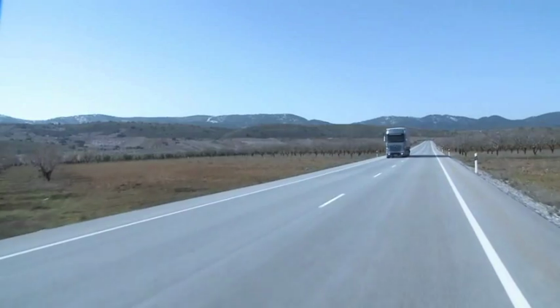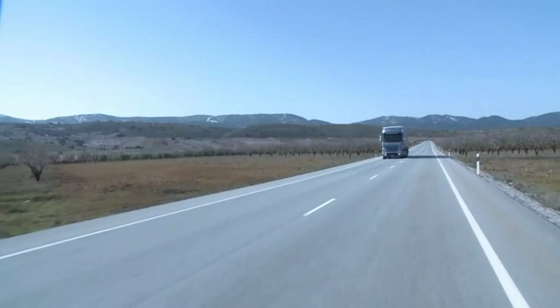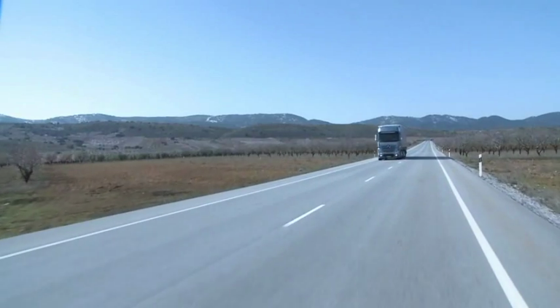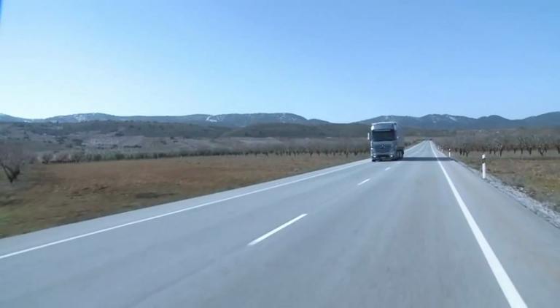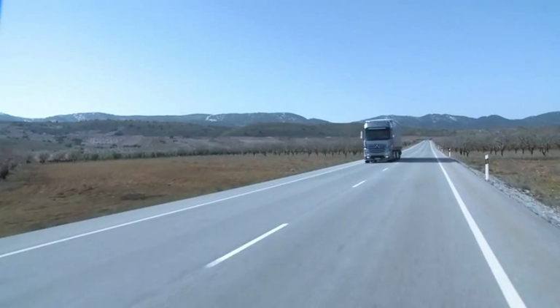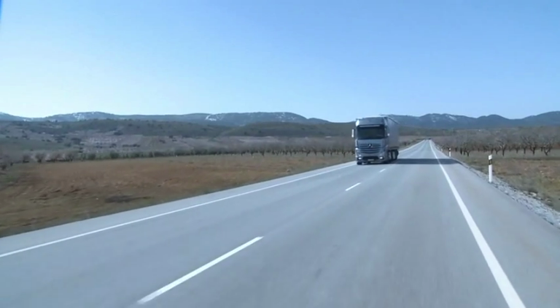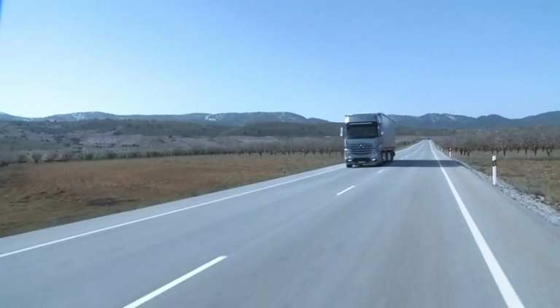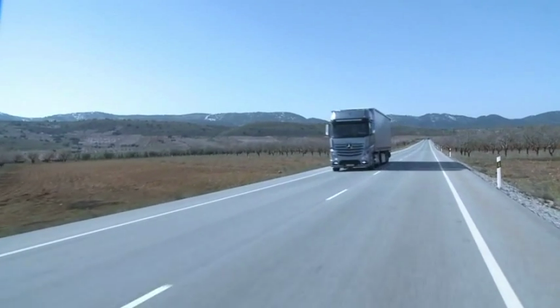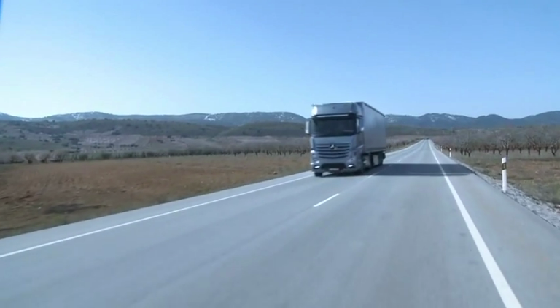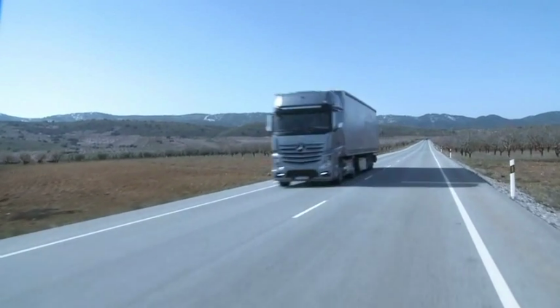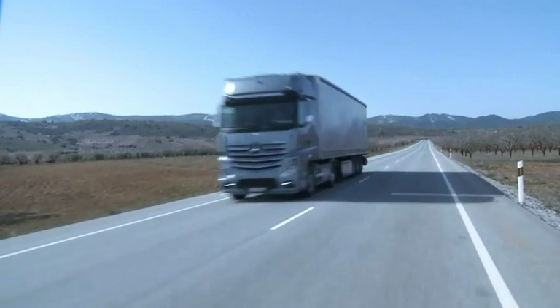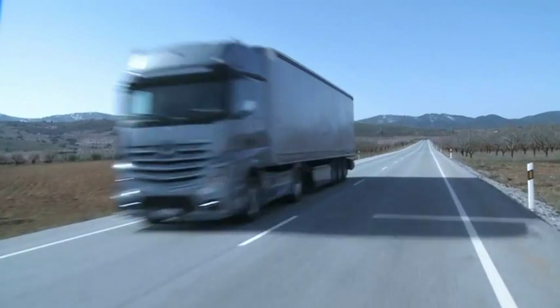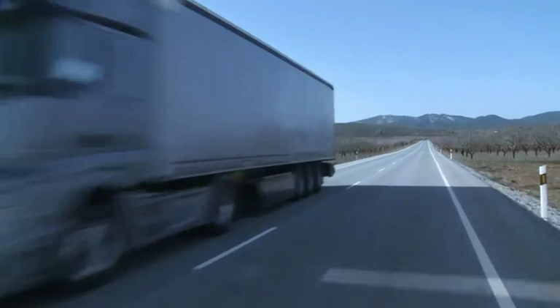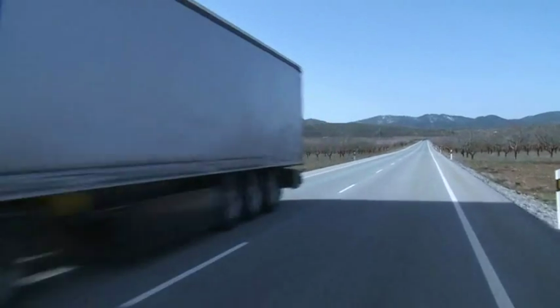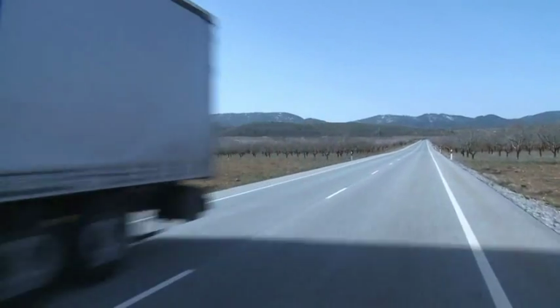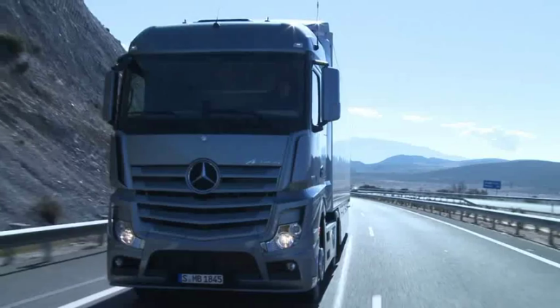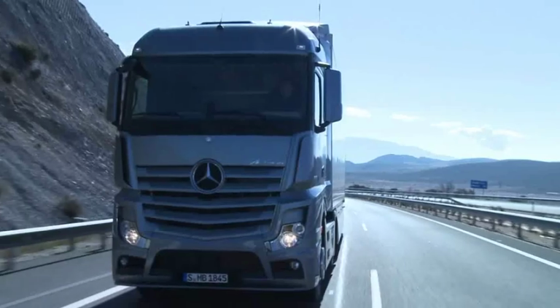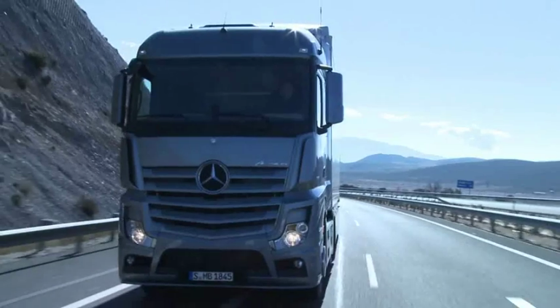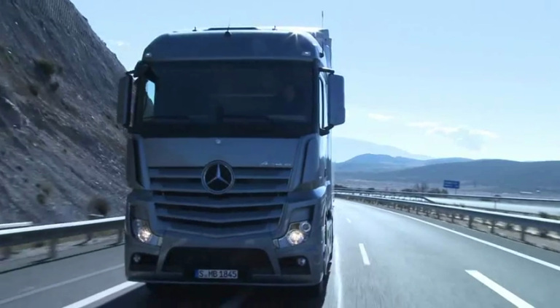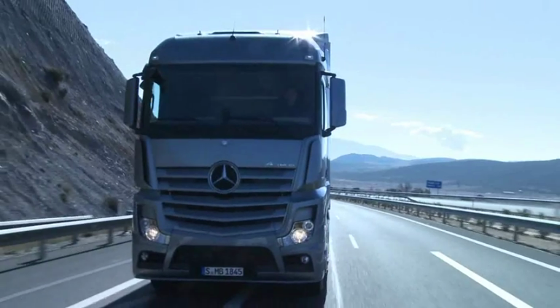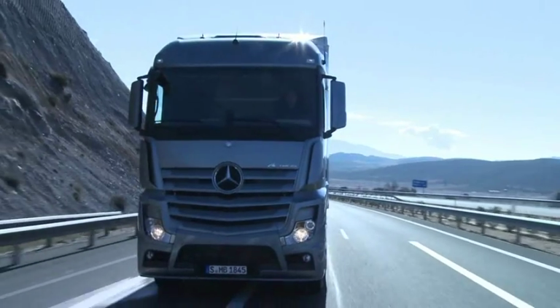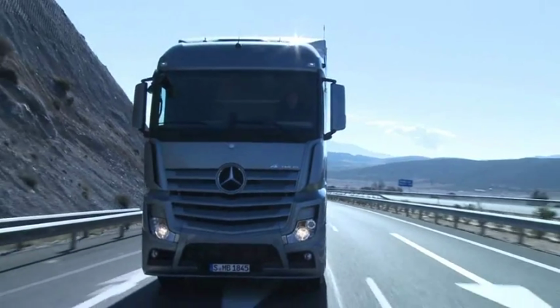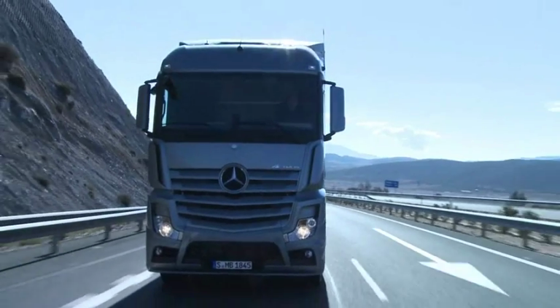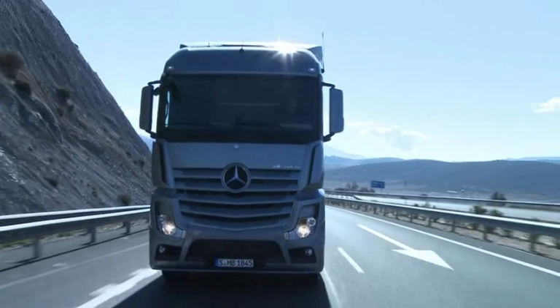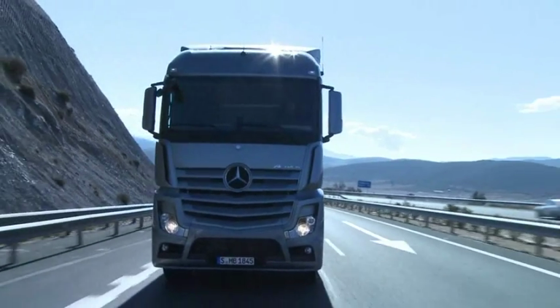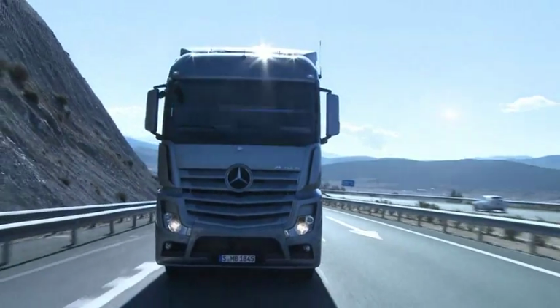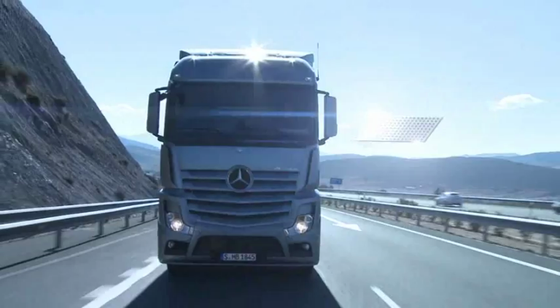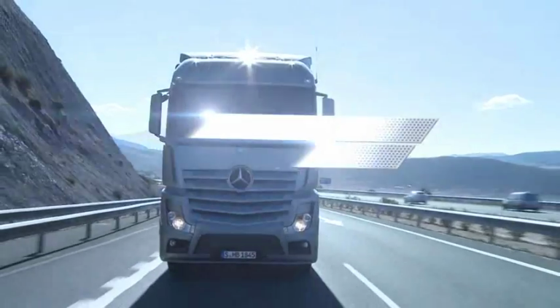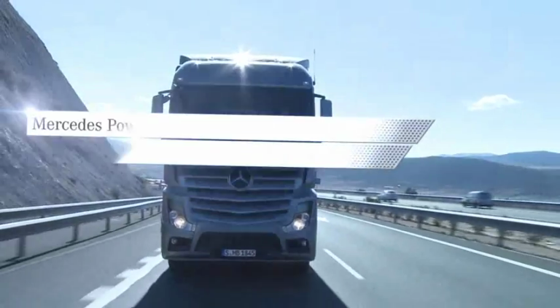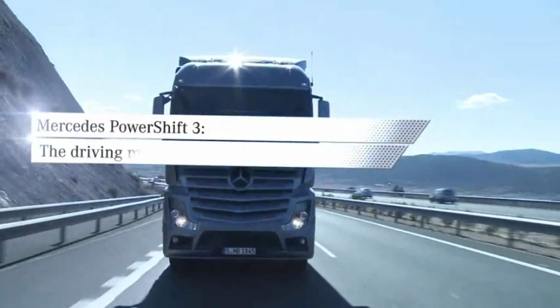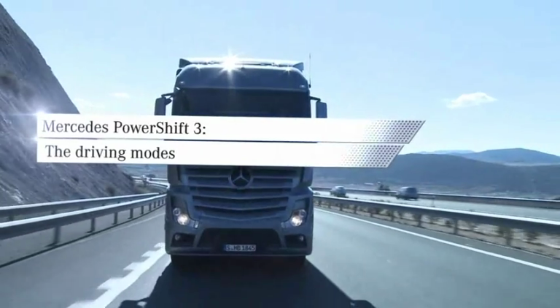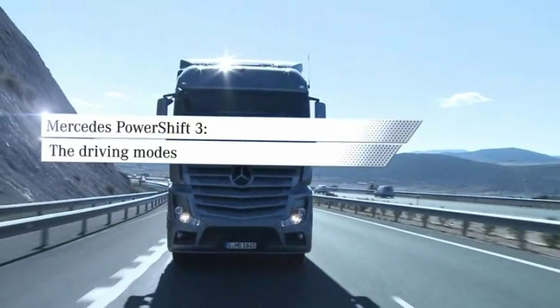A new dimension of precision. The driving modes of the new Actros.